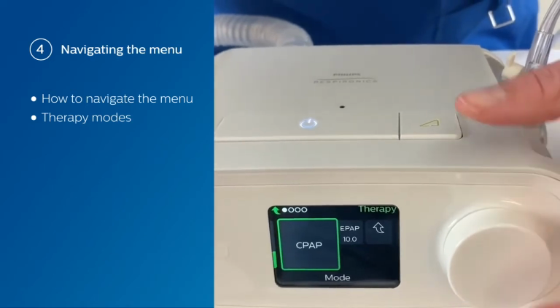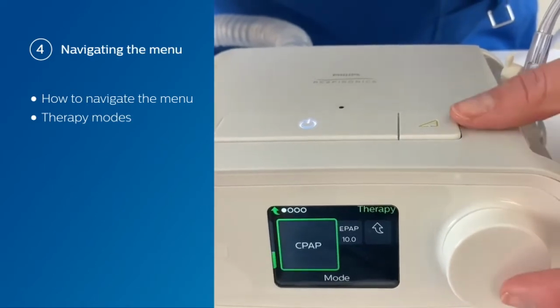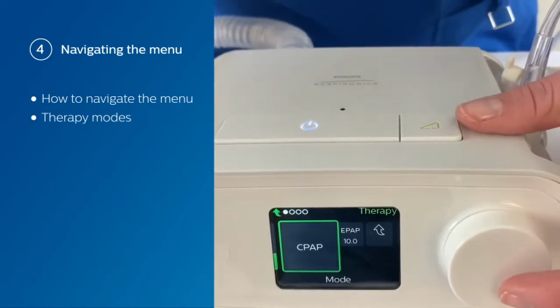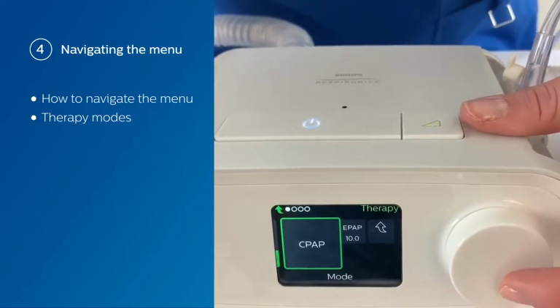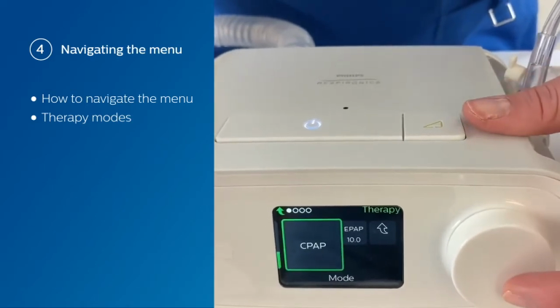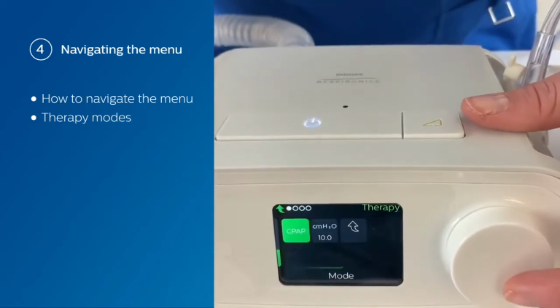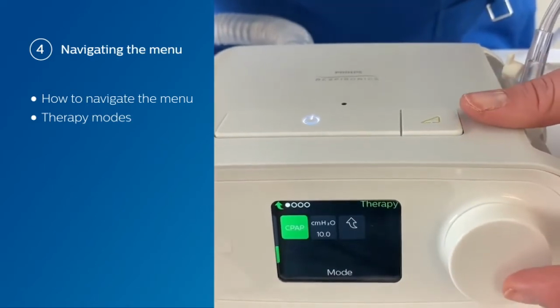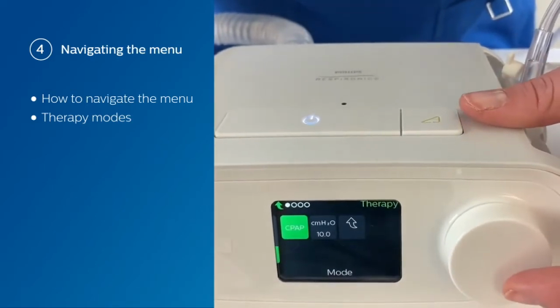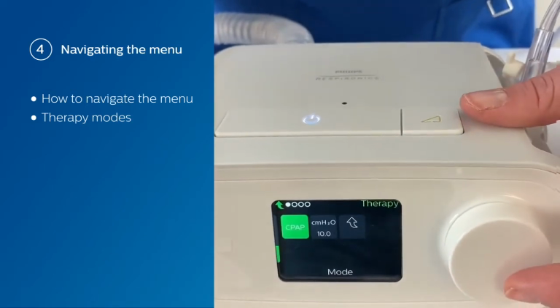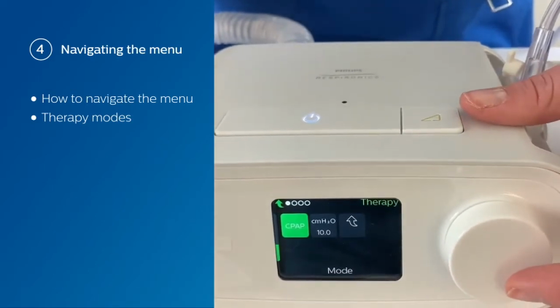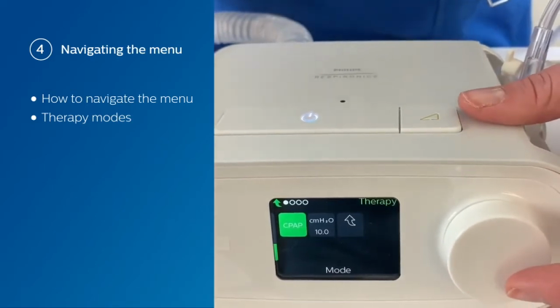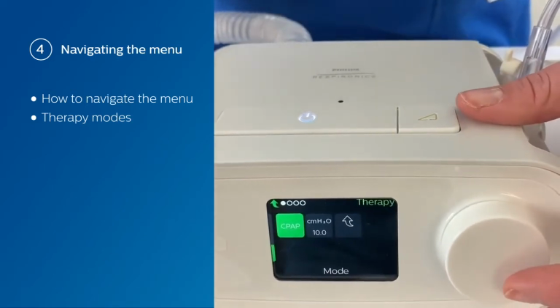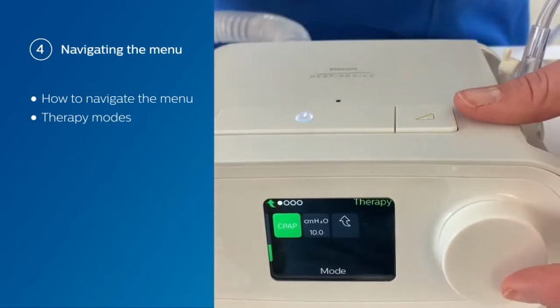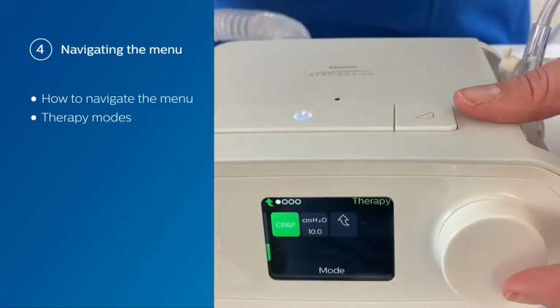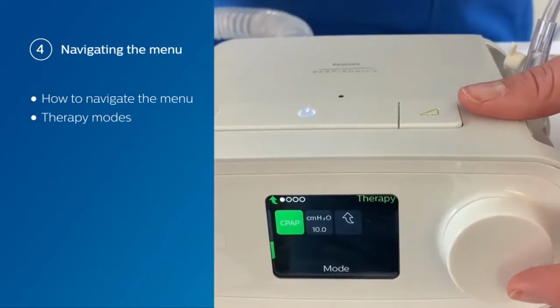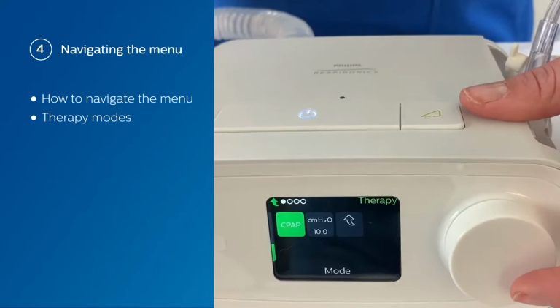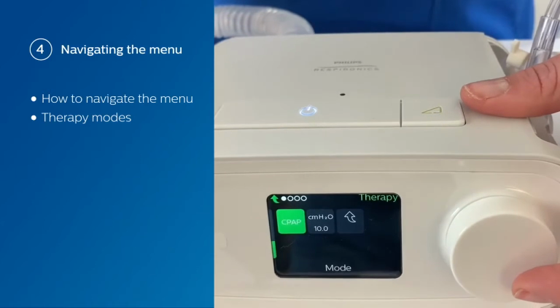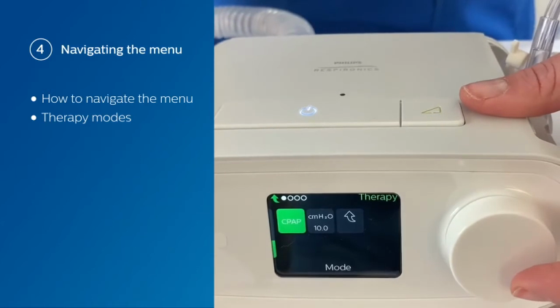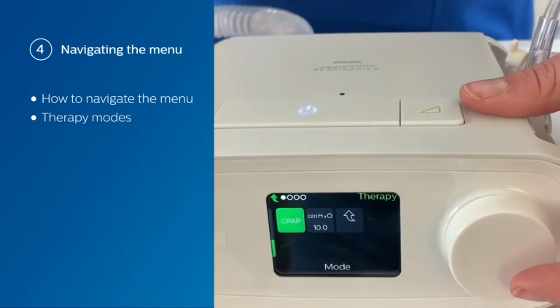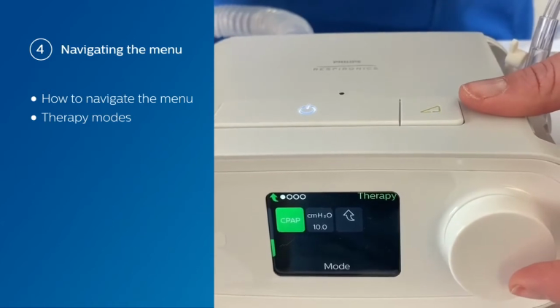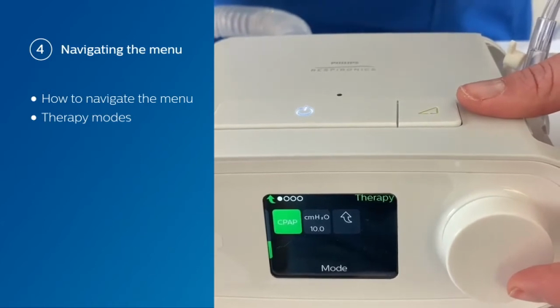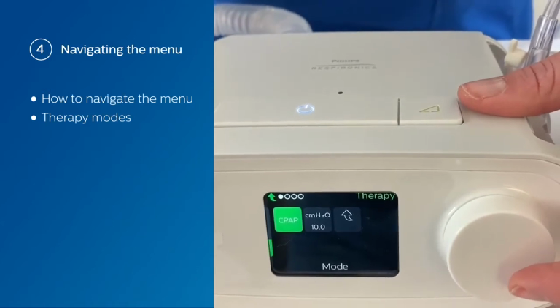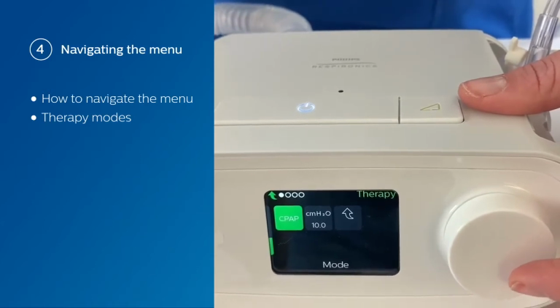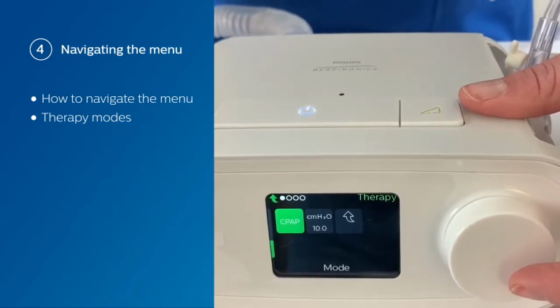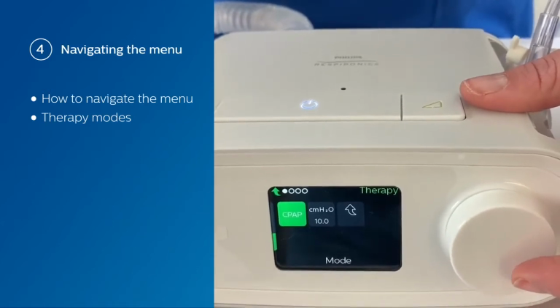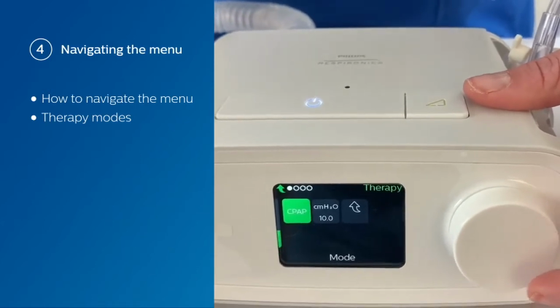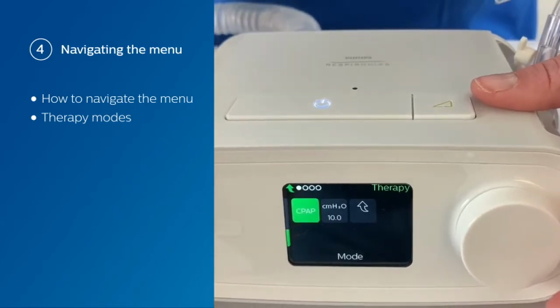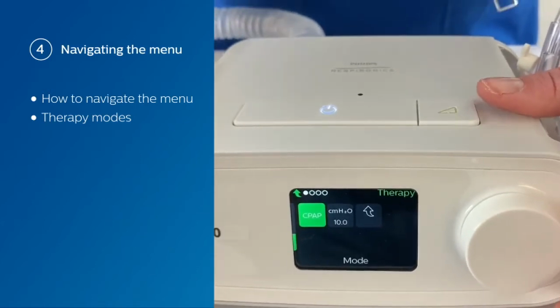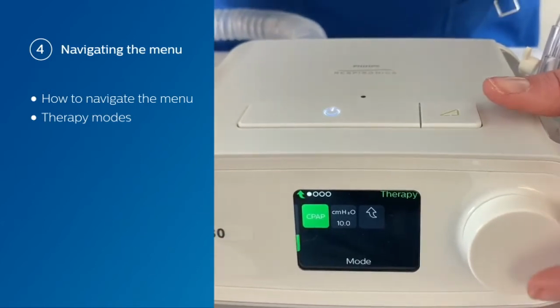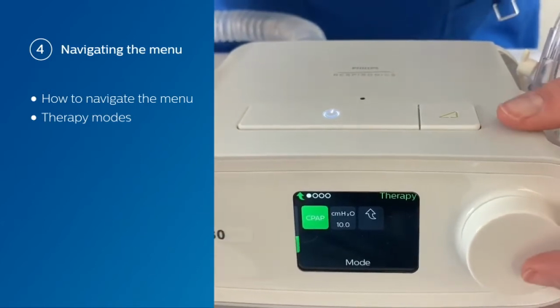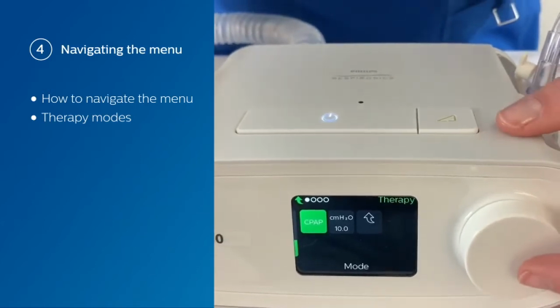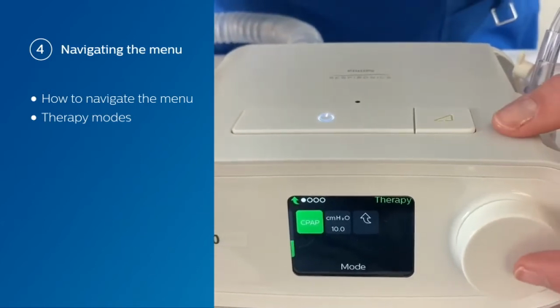Now, CPAP. In CPAP, you only set one pressure — that's your continuous positive airway pressure.